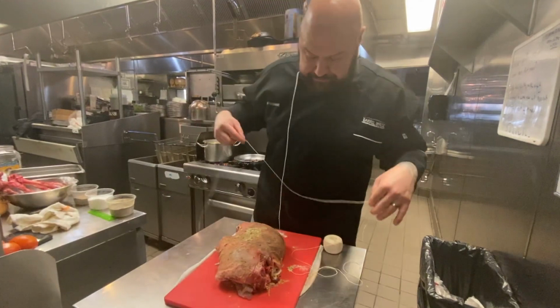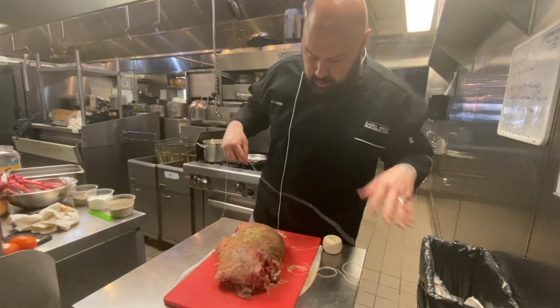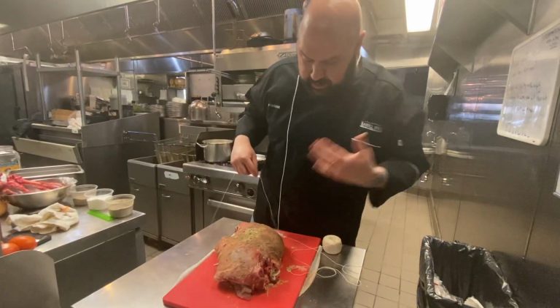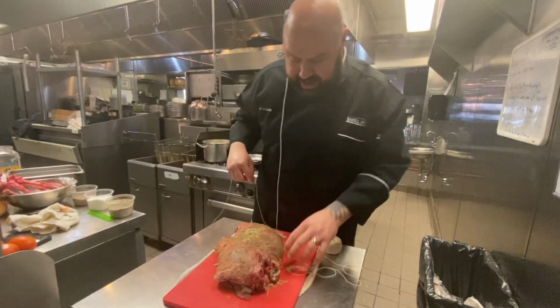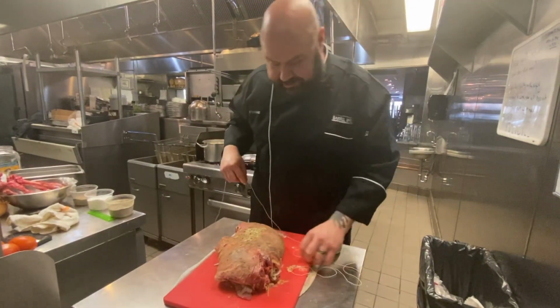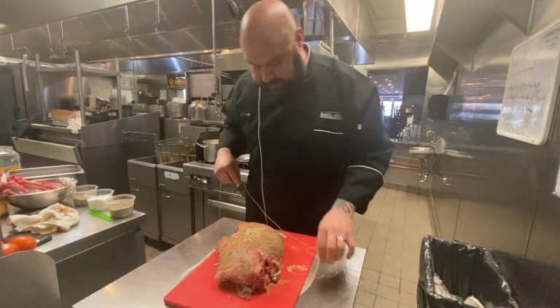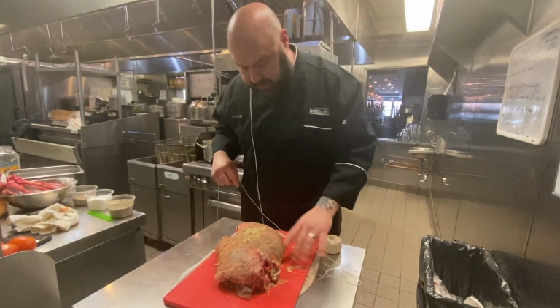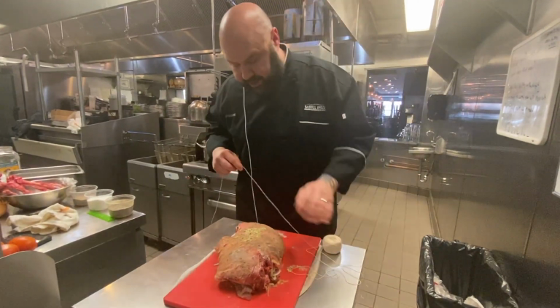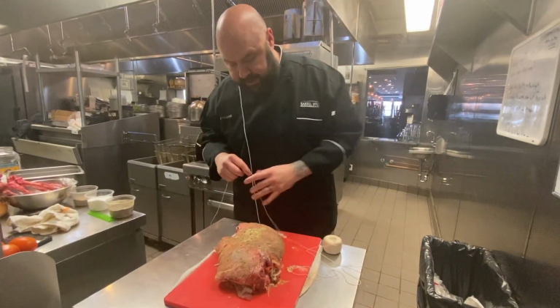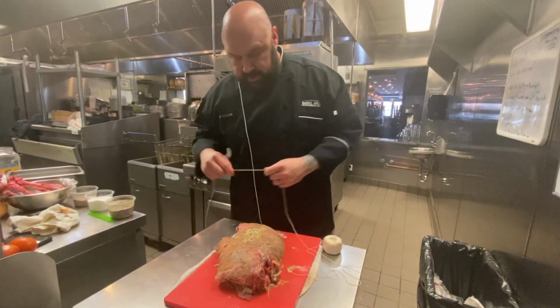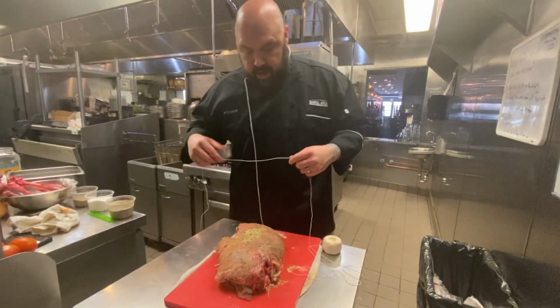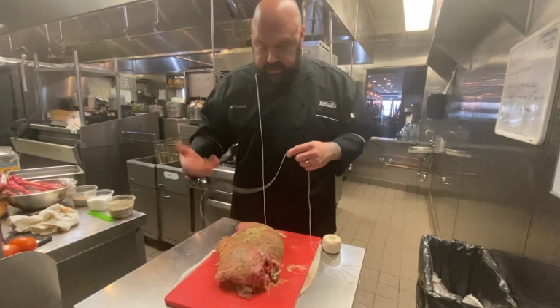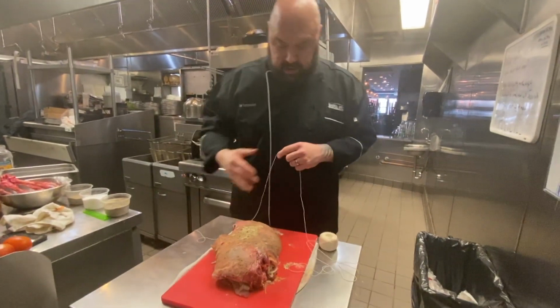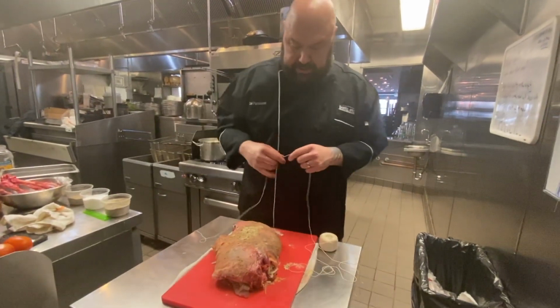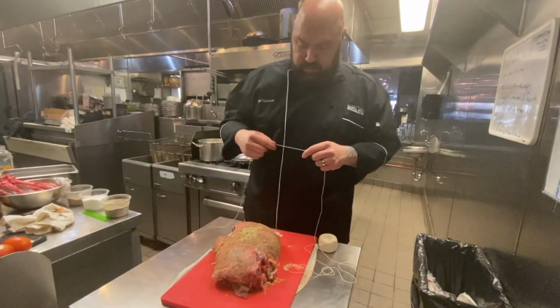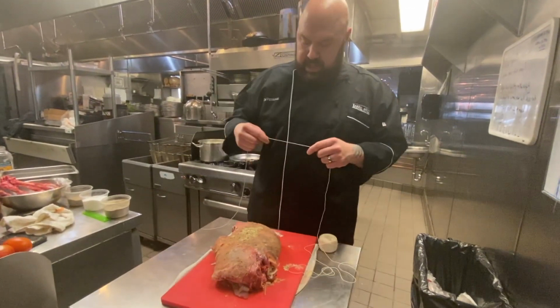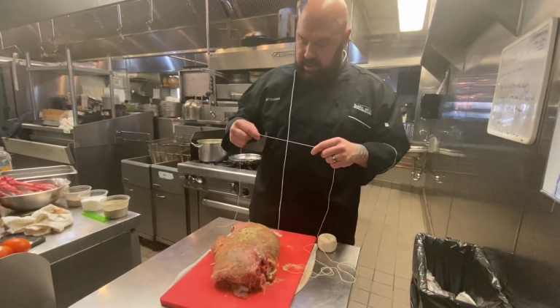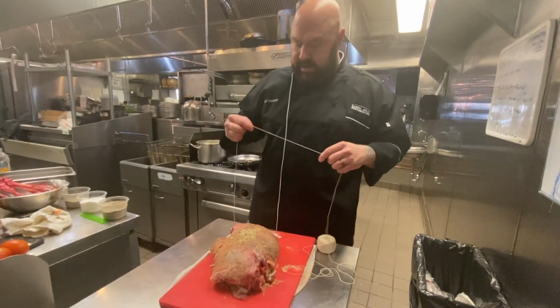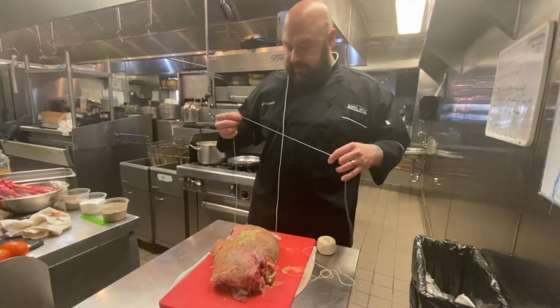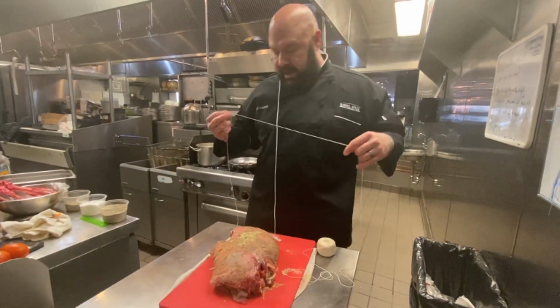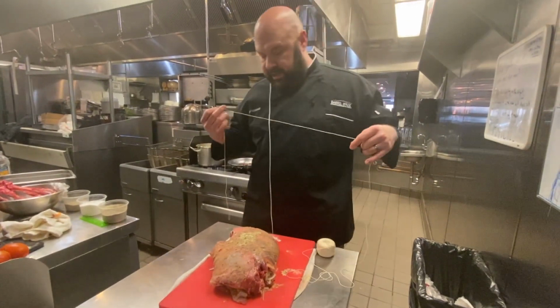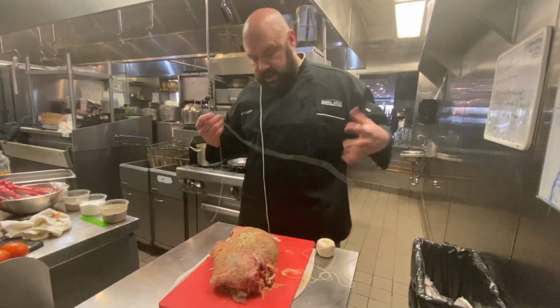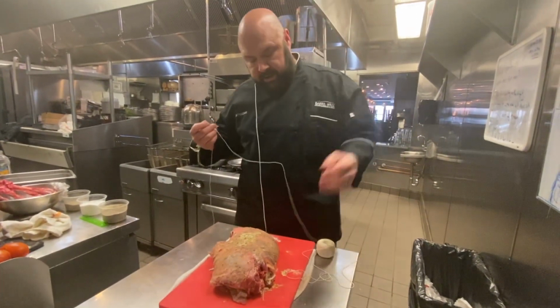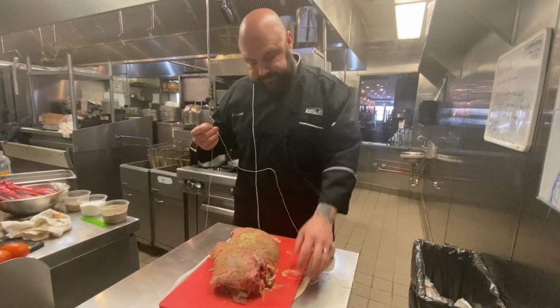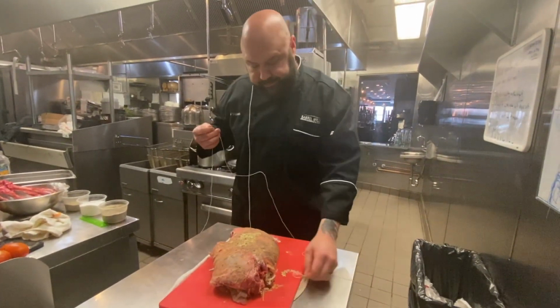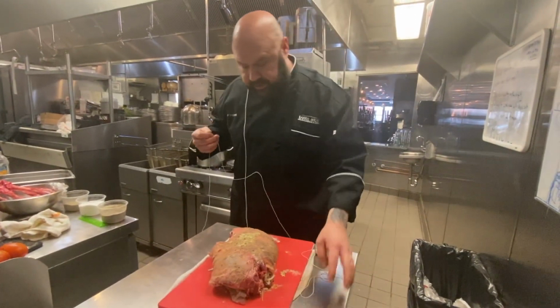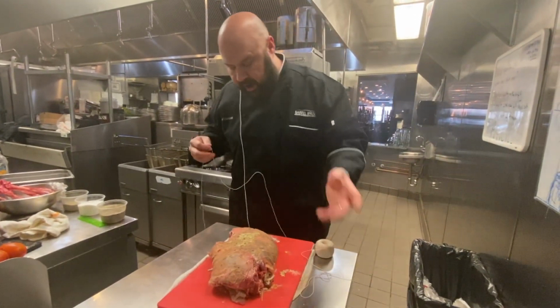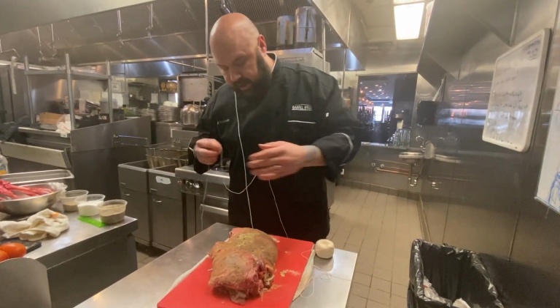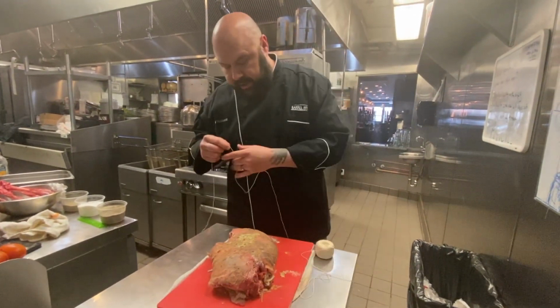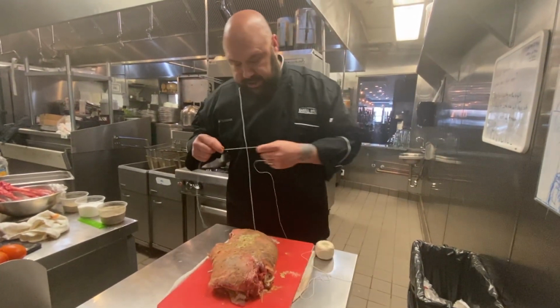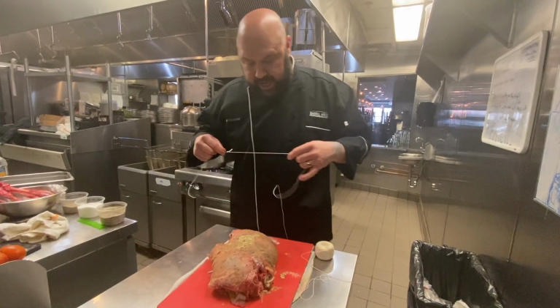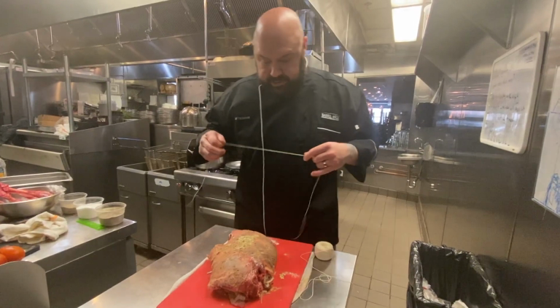We went ahead and seasoned our lamb, stuffed it with a little bit of onion and garlic and shallots.